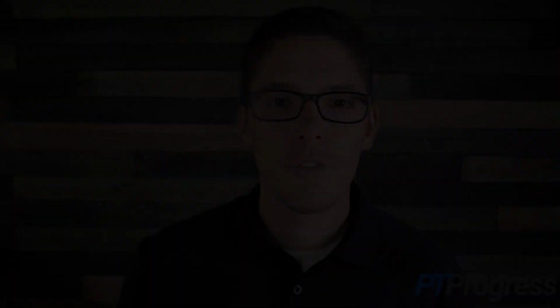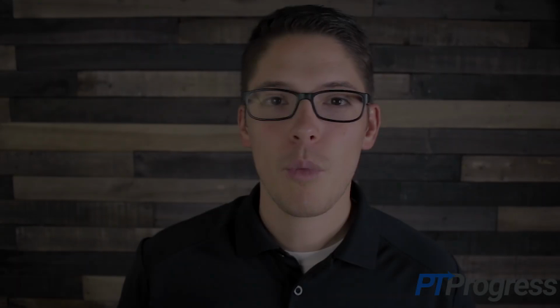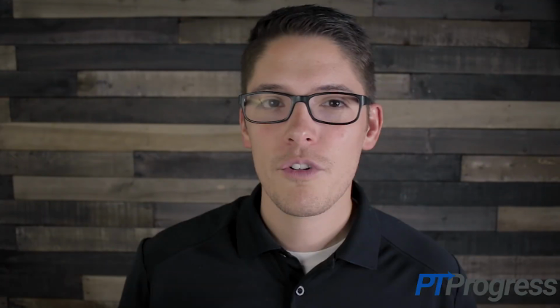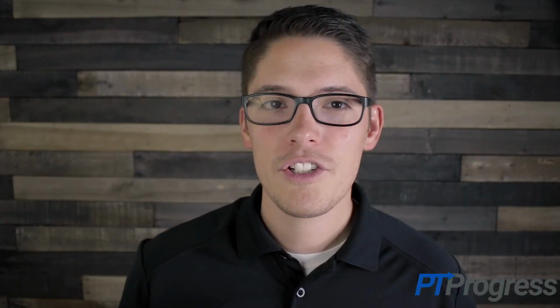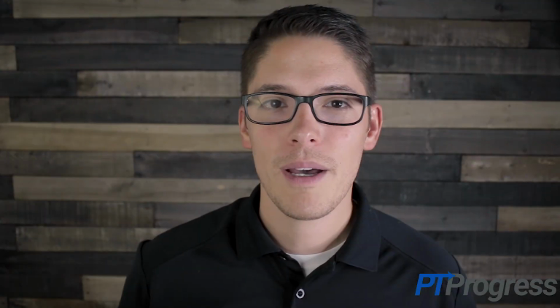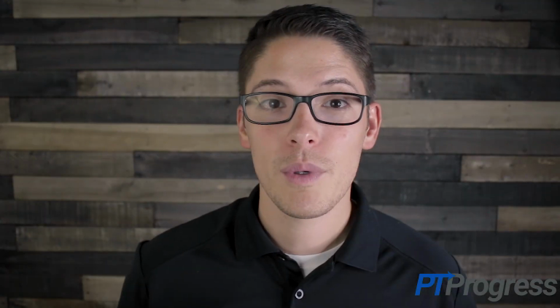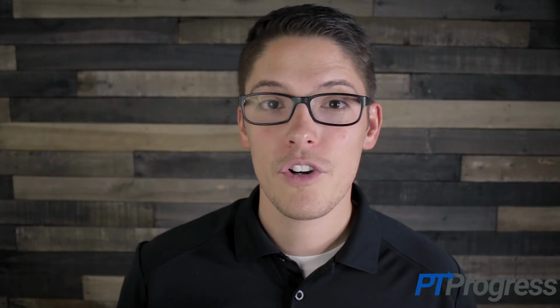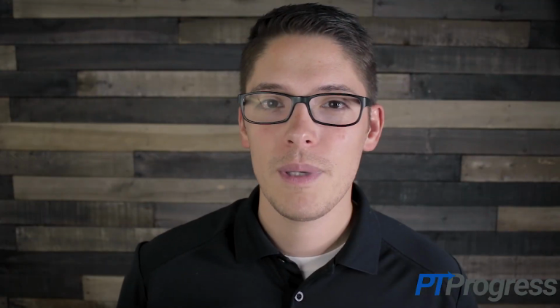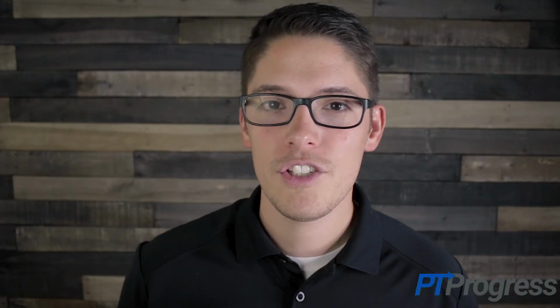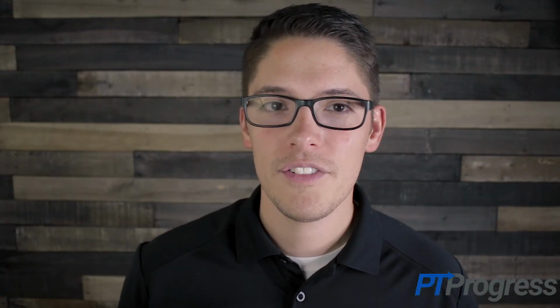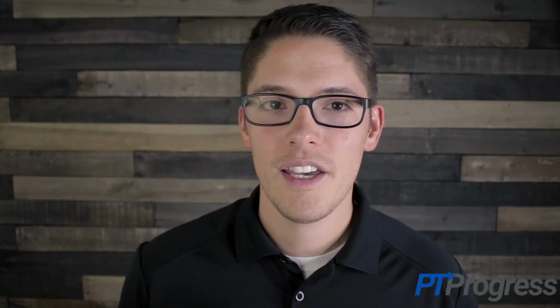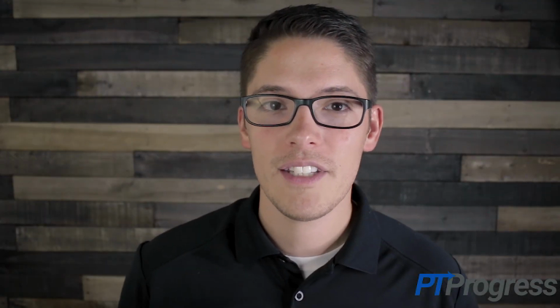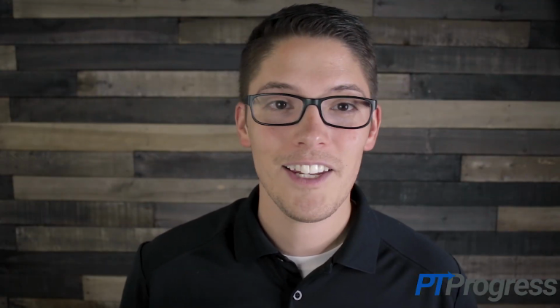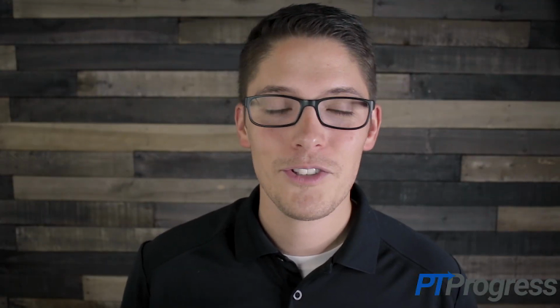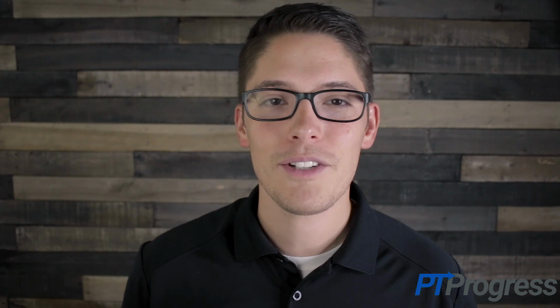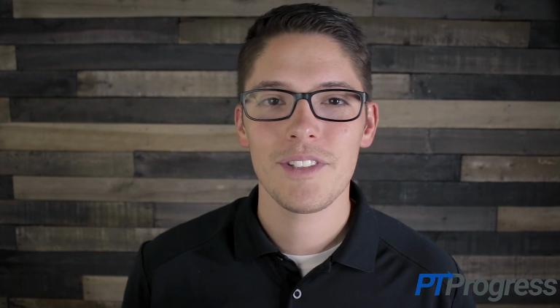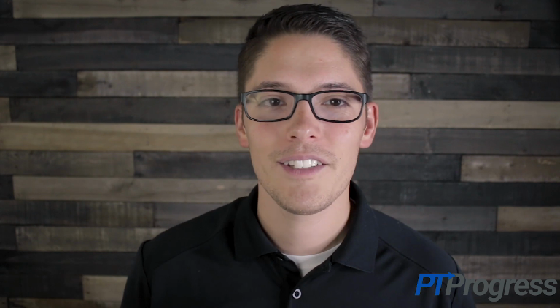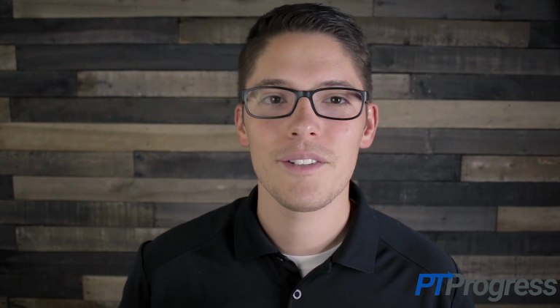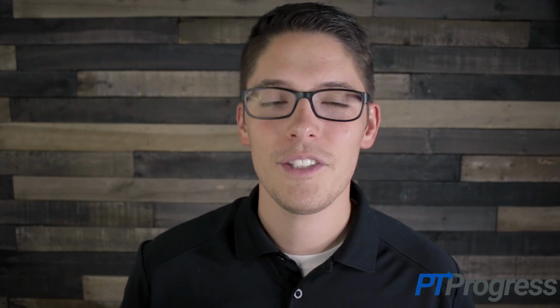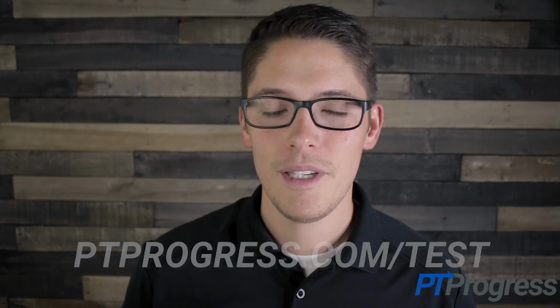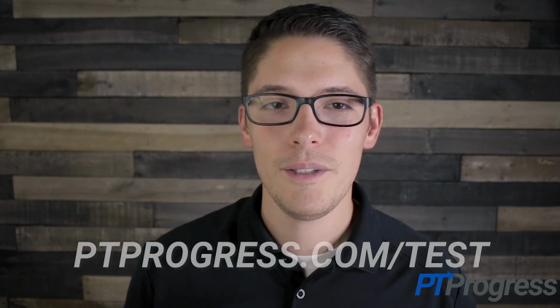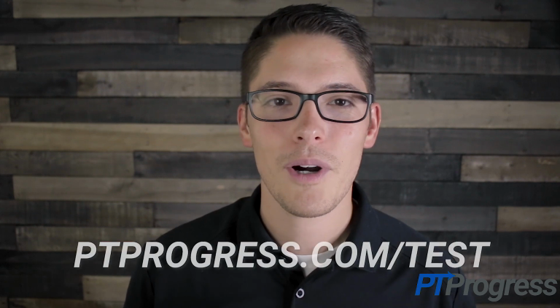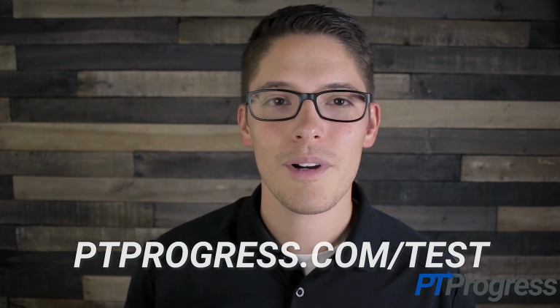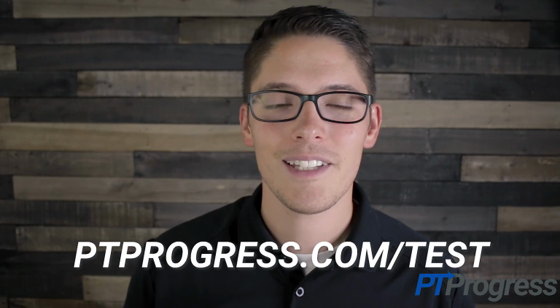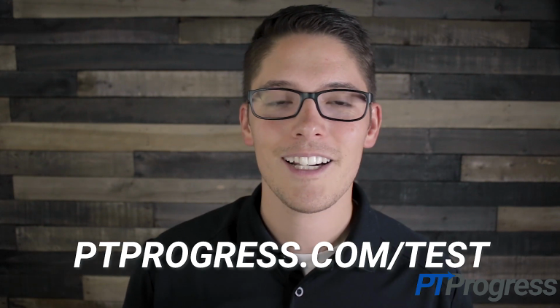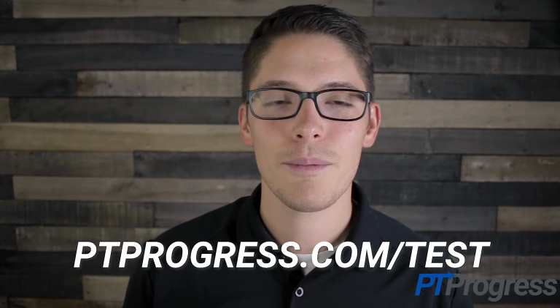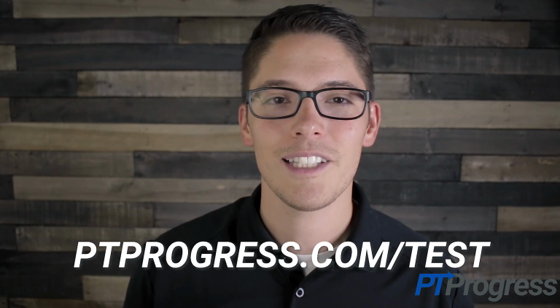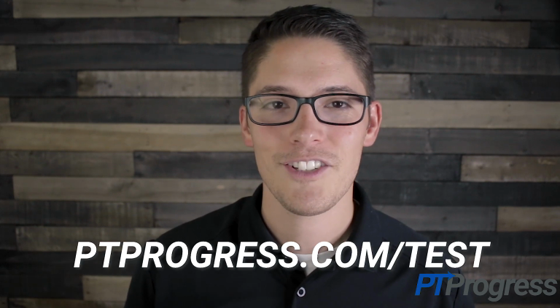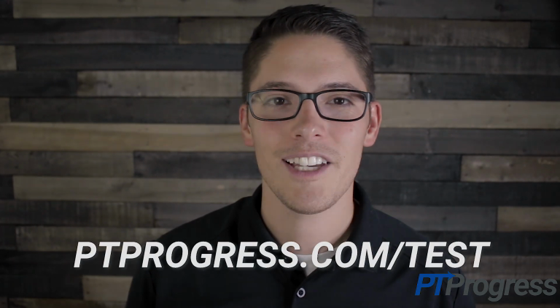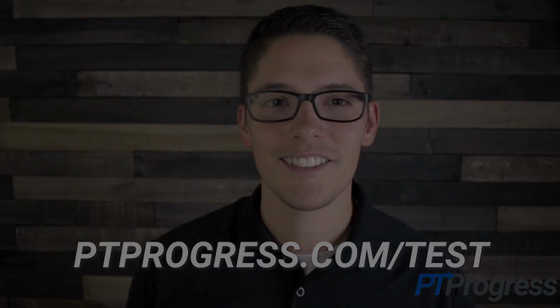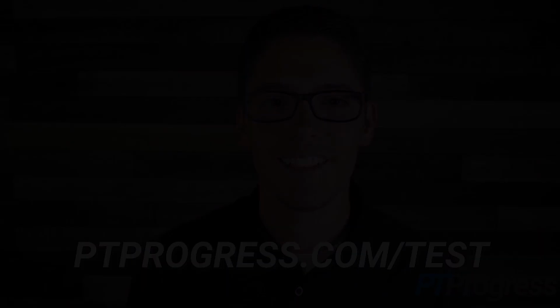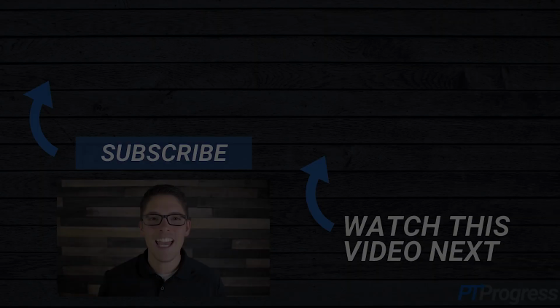For more information about the reverse pivot shift test and other special tests, visit ptprogress.com/test.